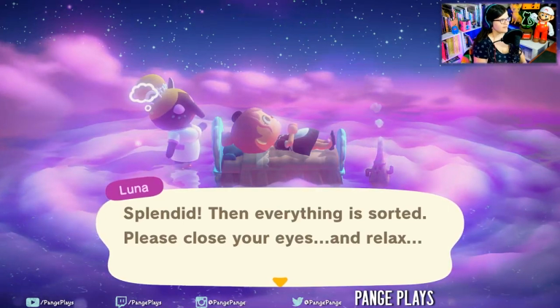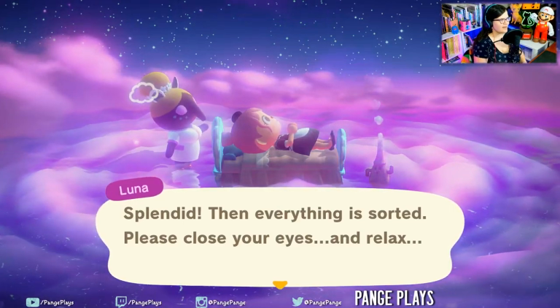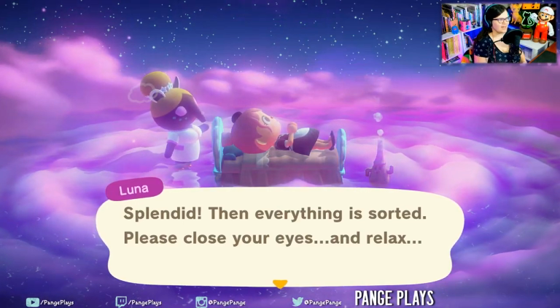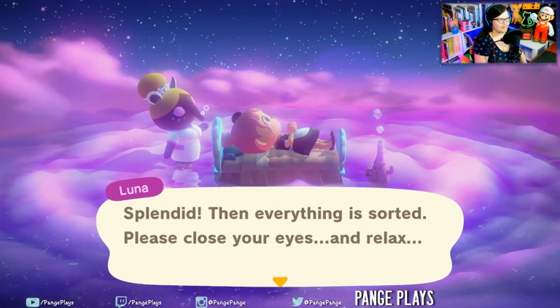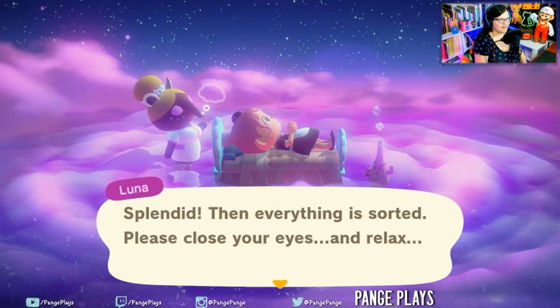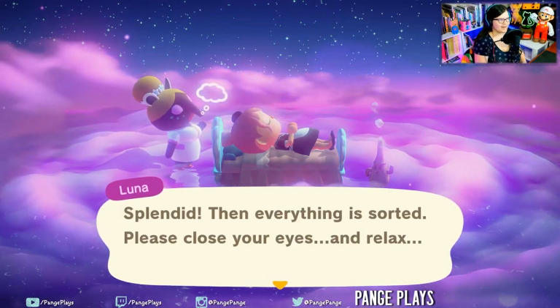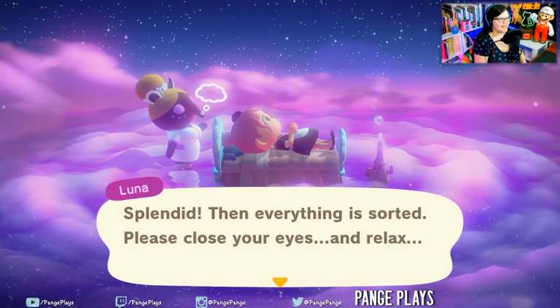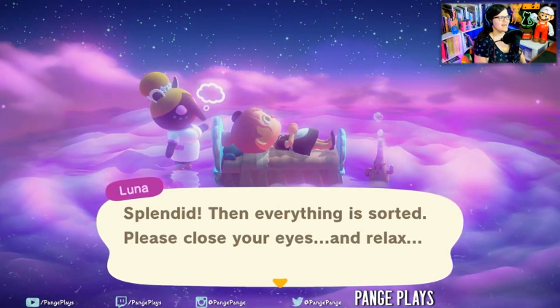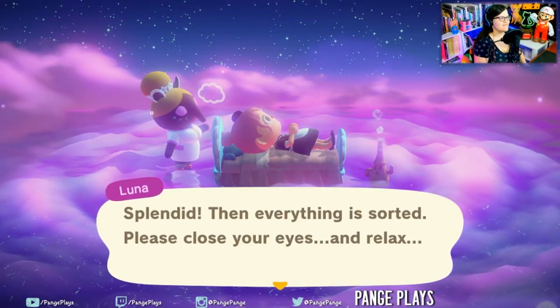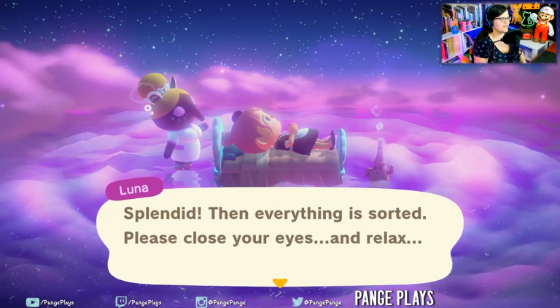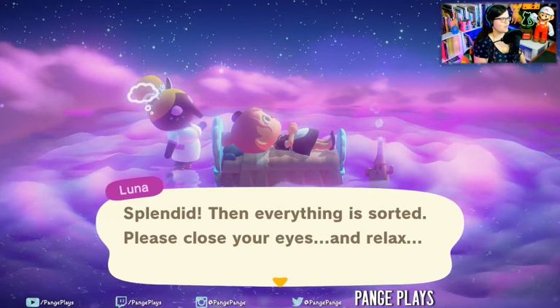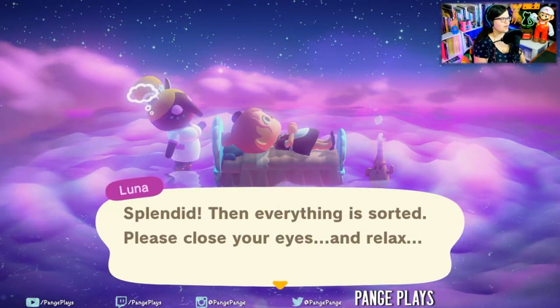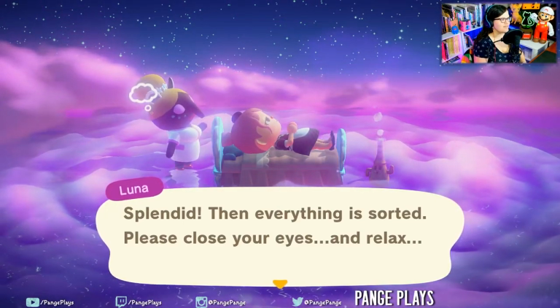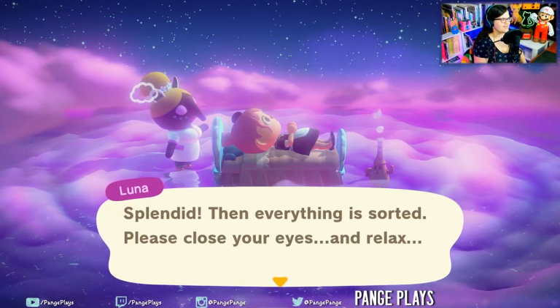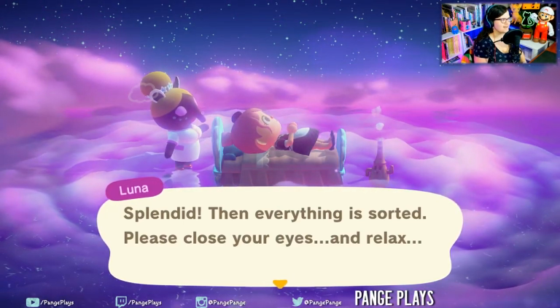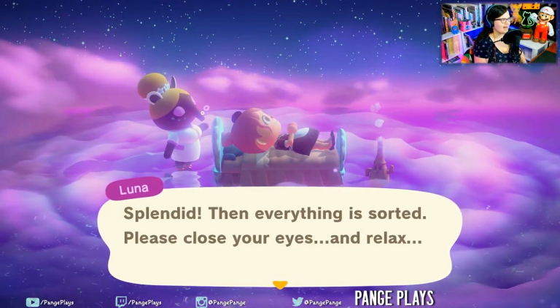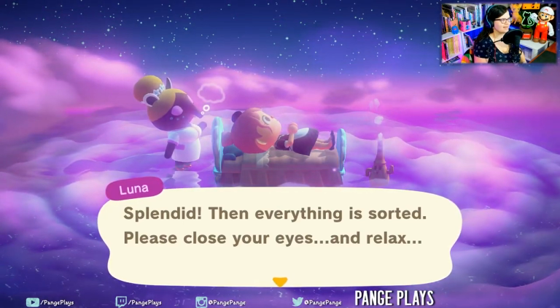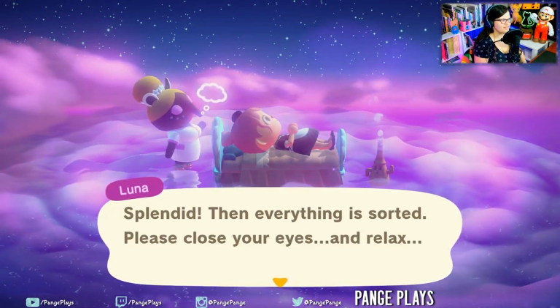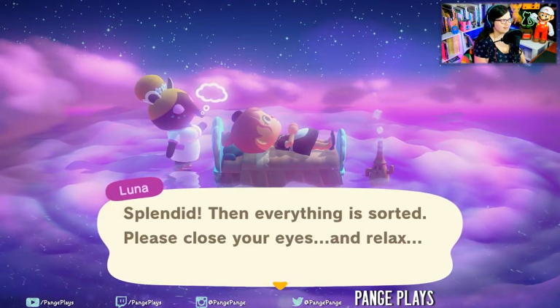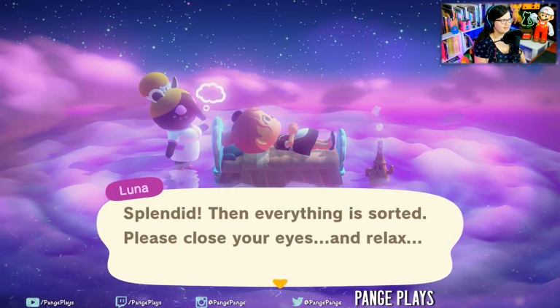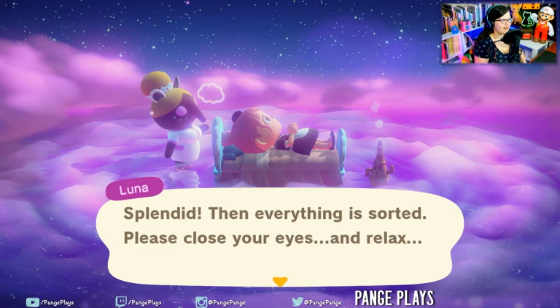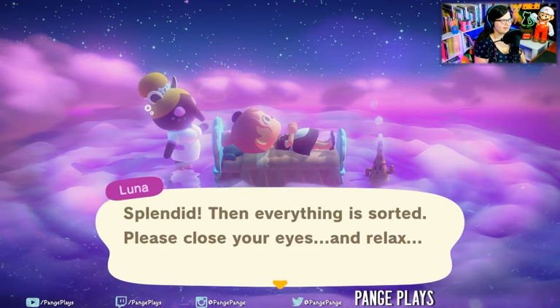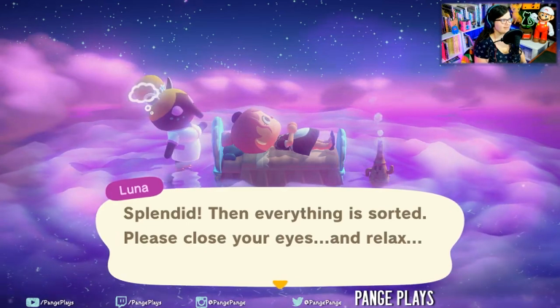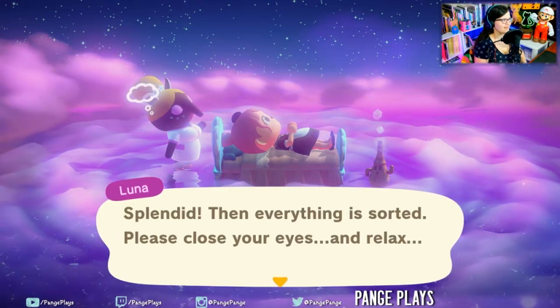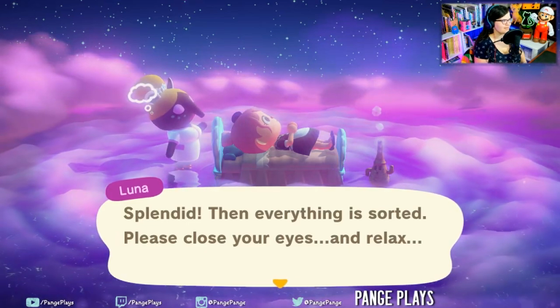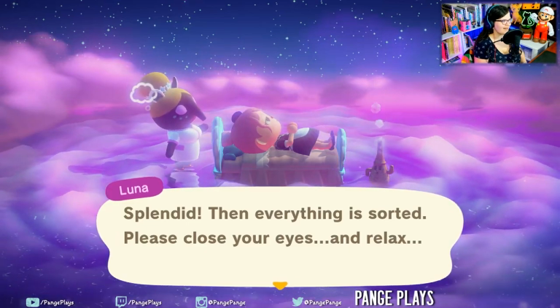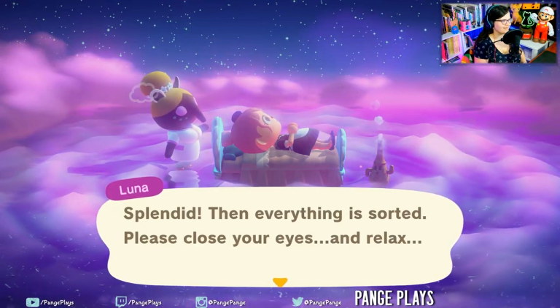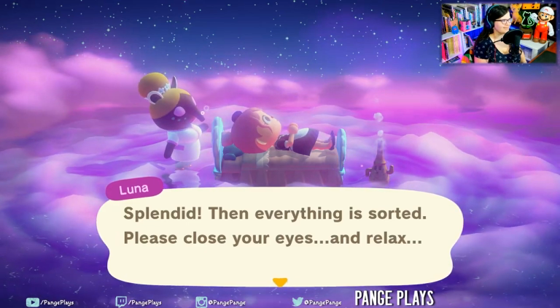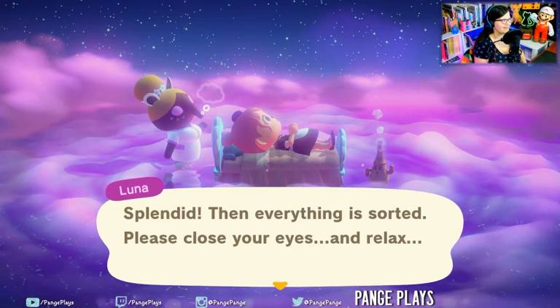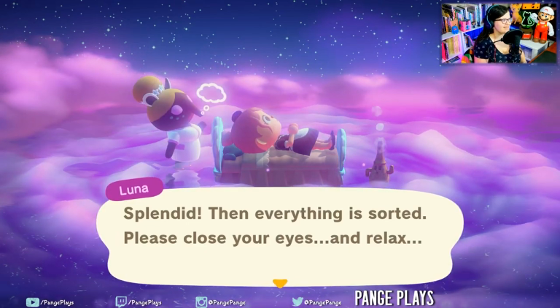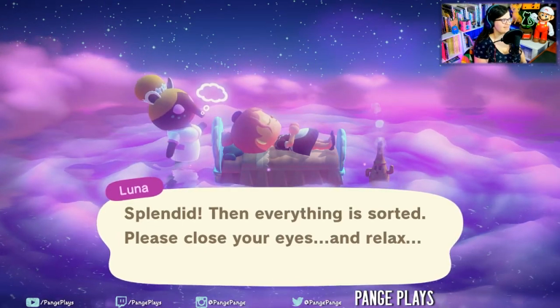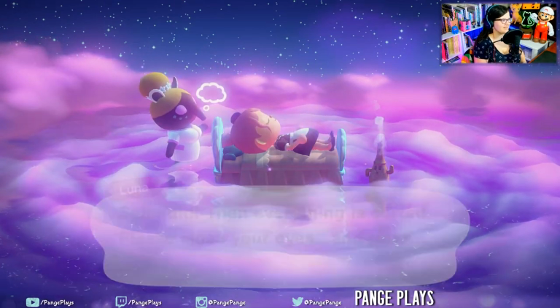Hello everyone! In today's video we're going to be visiting Ellie of the Valleys Island, Flavortown. Let's start dreaming!